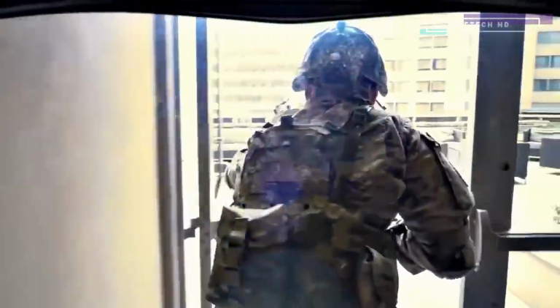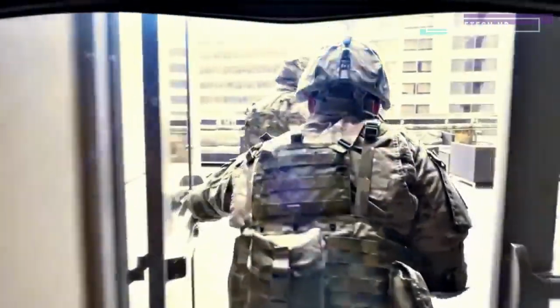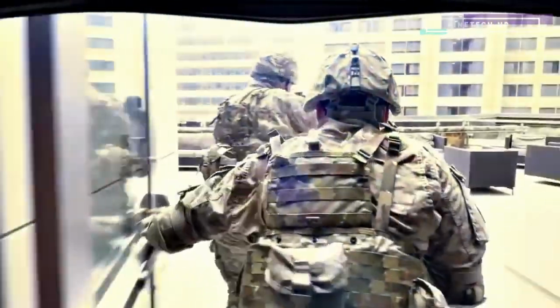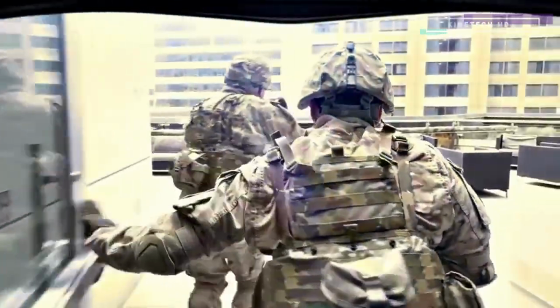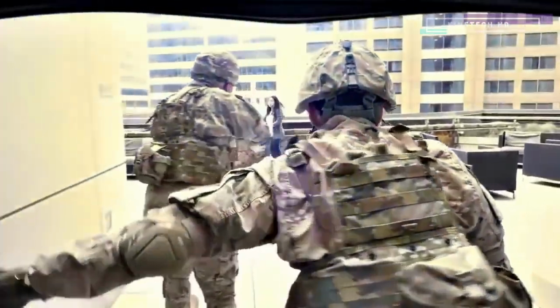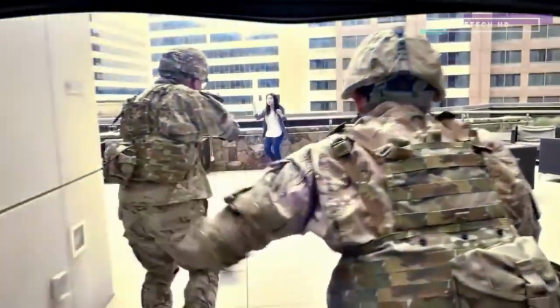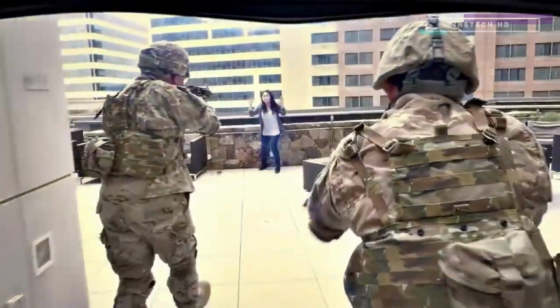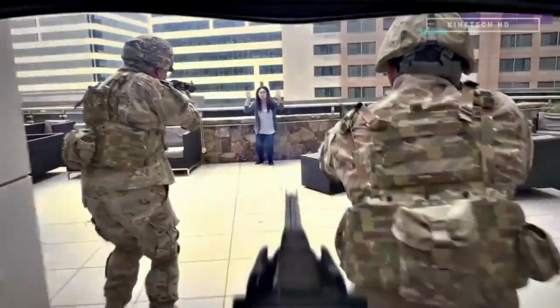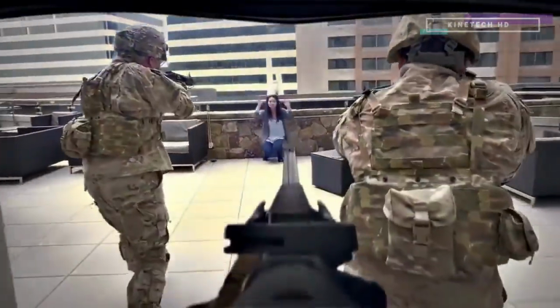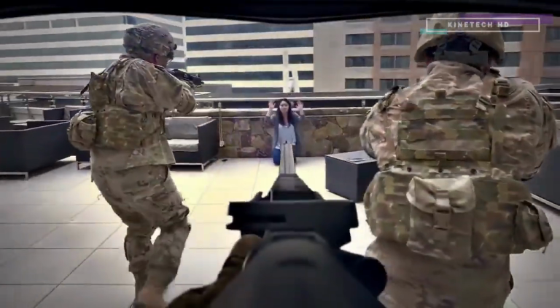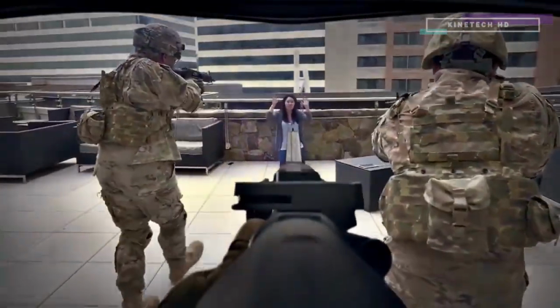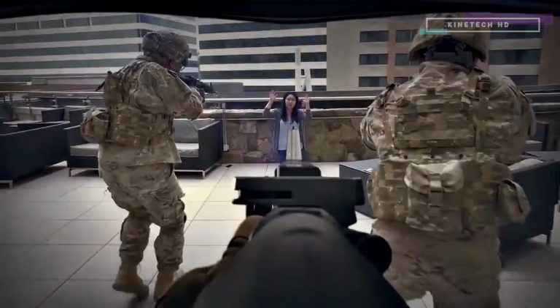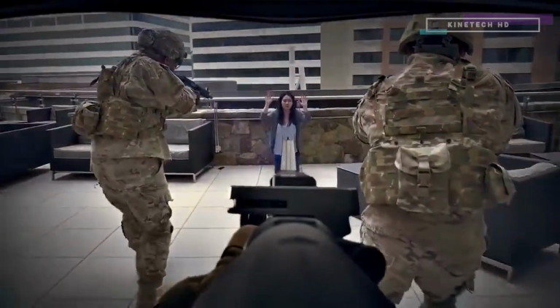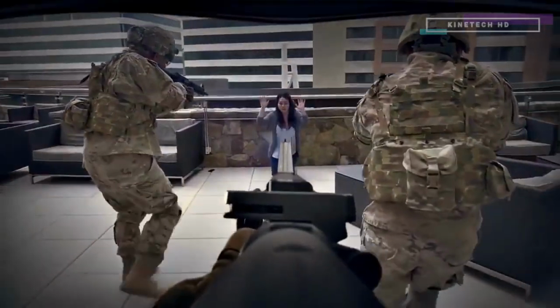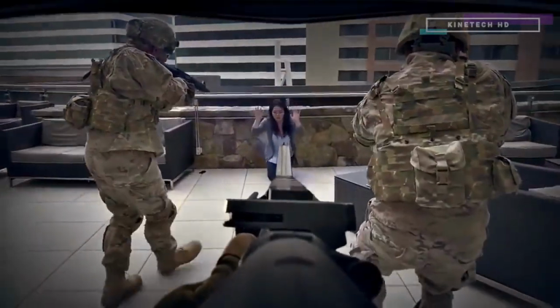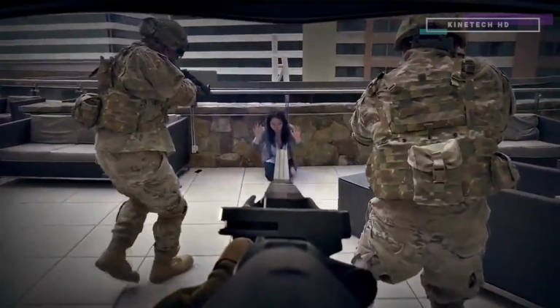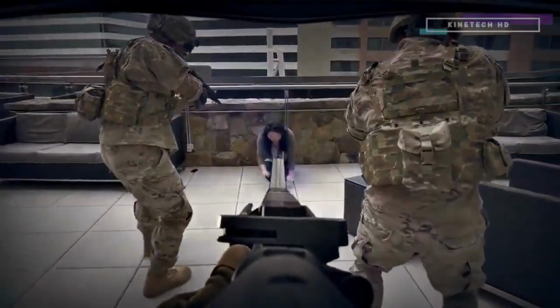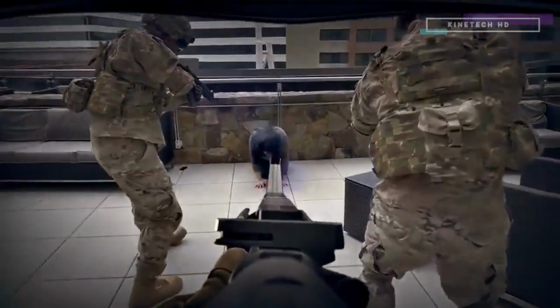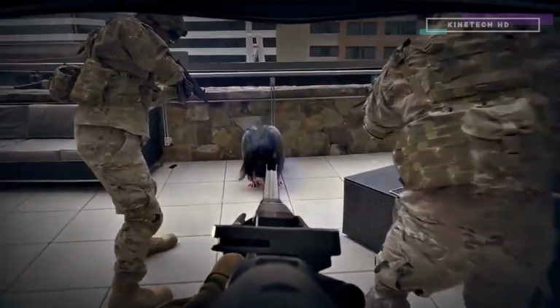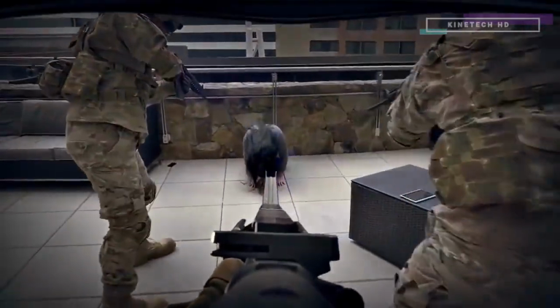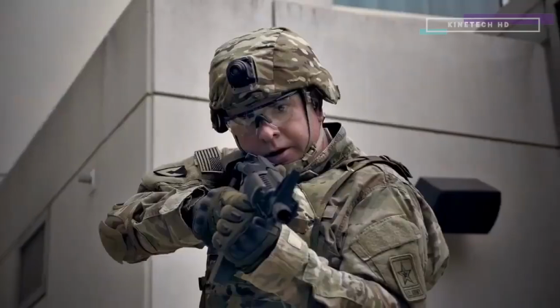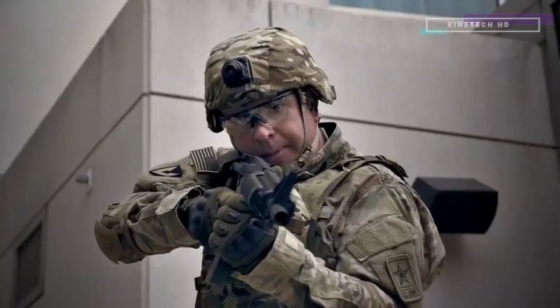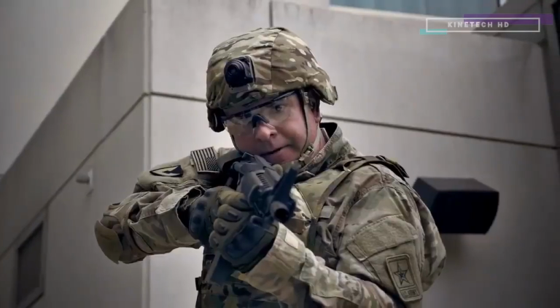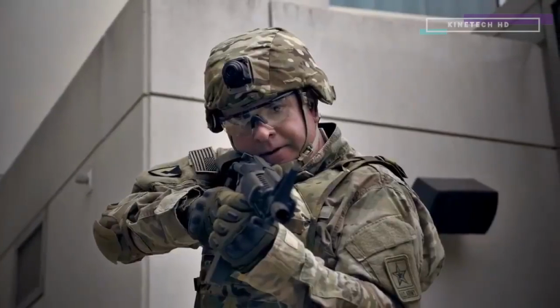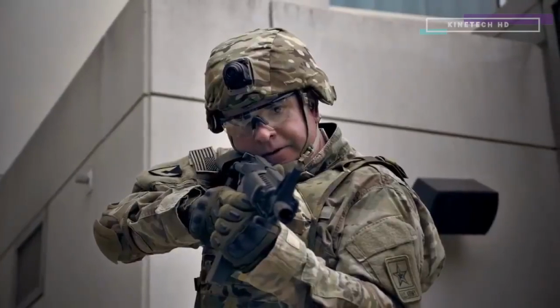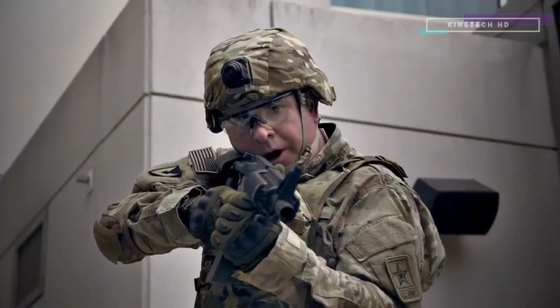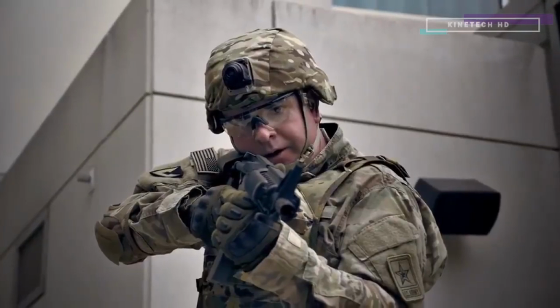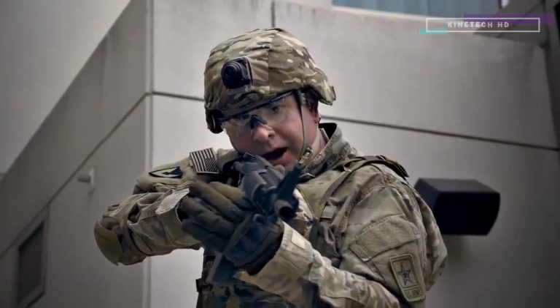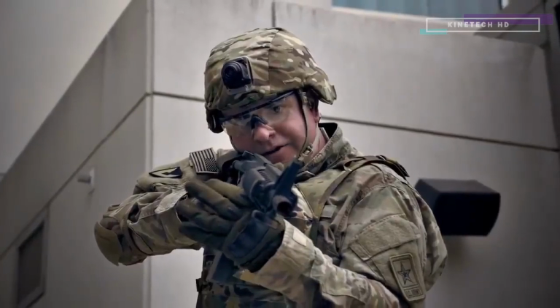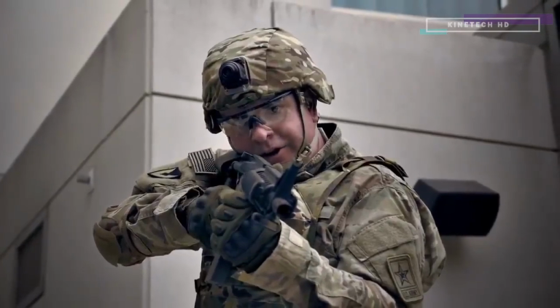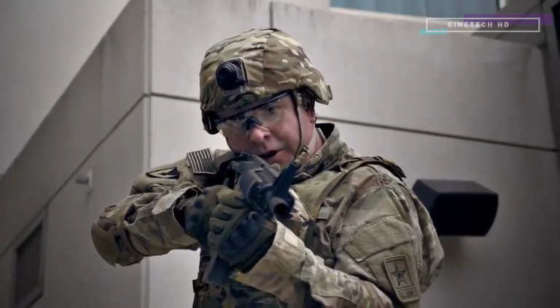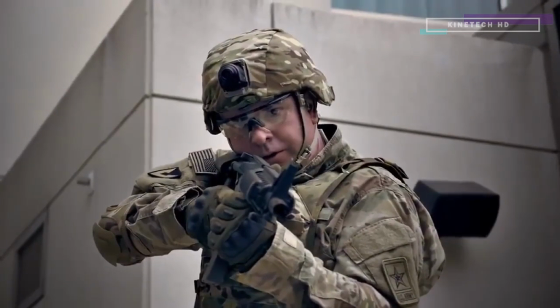Drop the phone. Drop the phone. Get your hands up. Get down on the ground. Command, this is Delta-1. Area secure. Over.